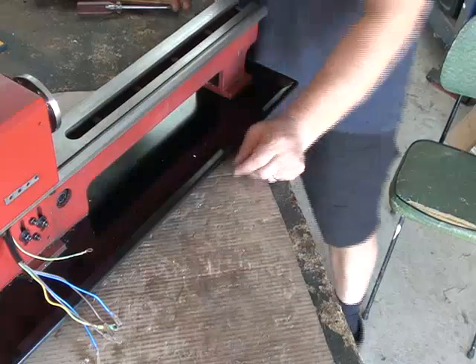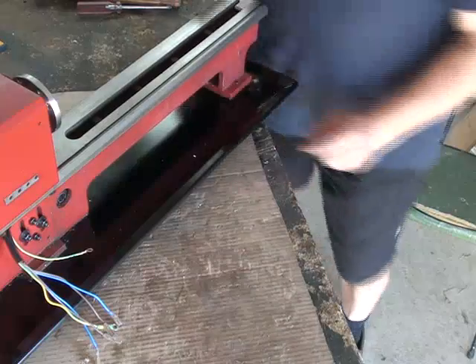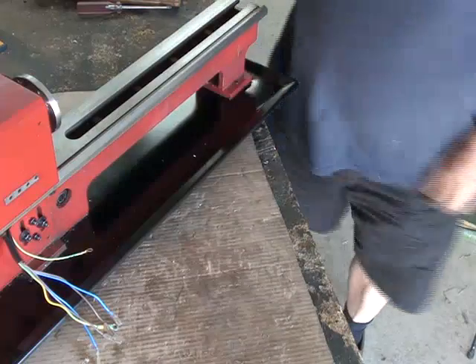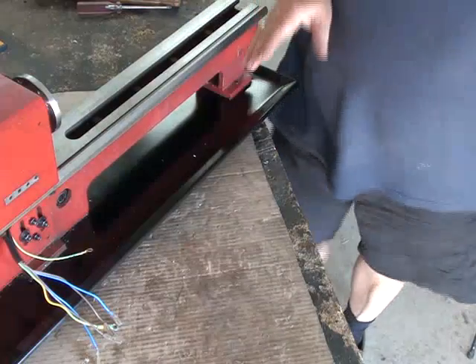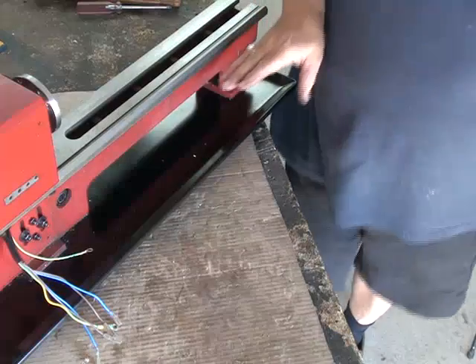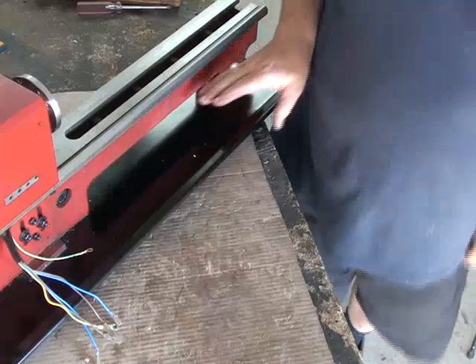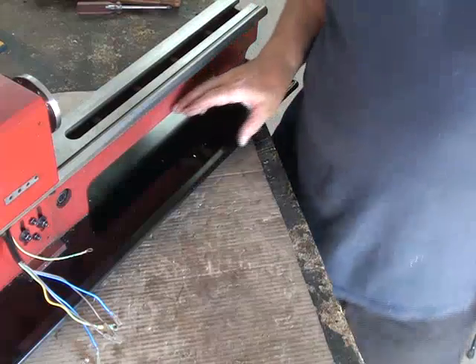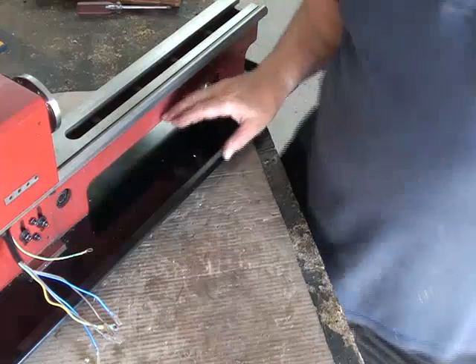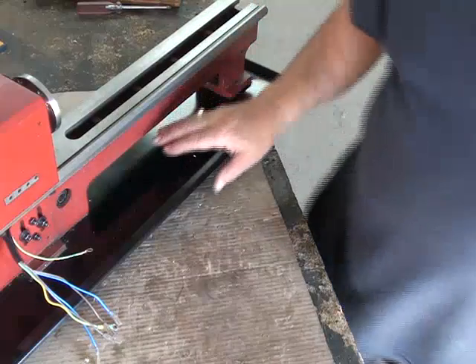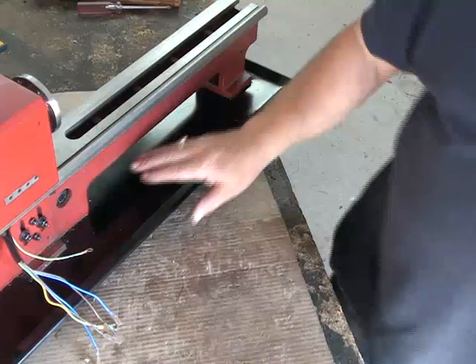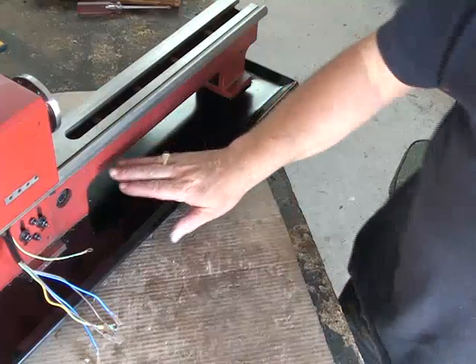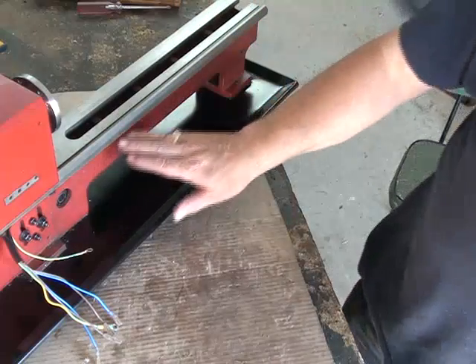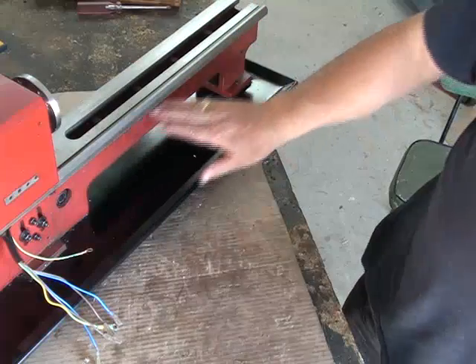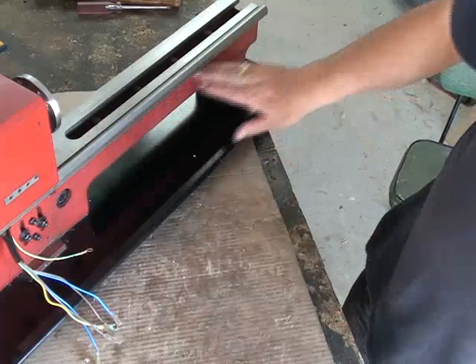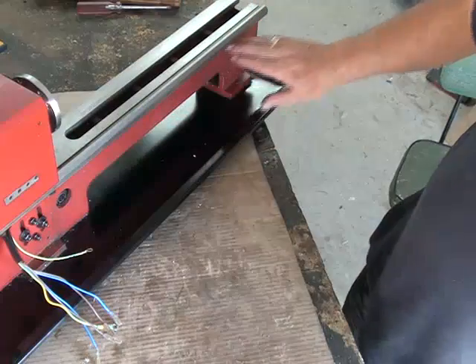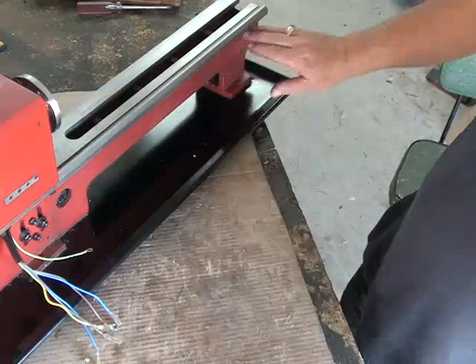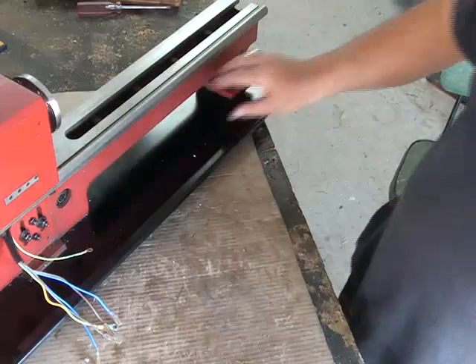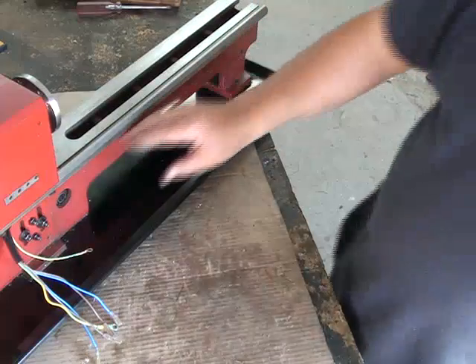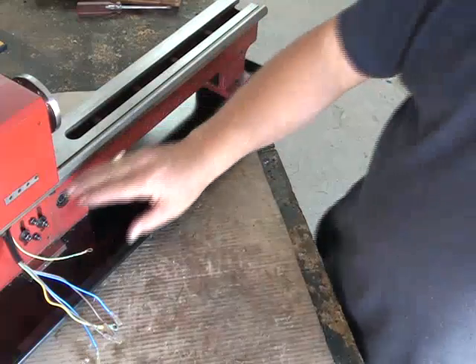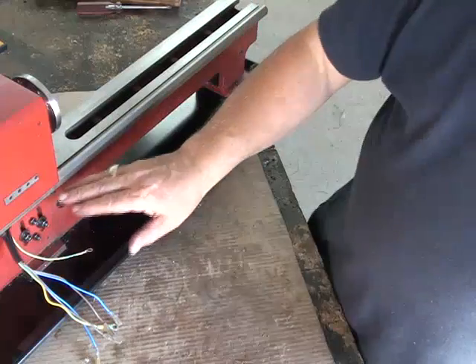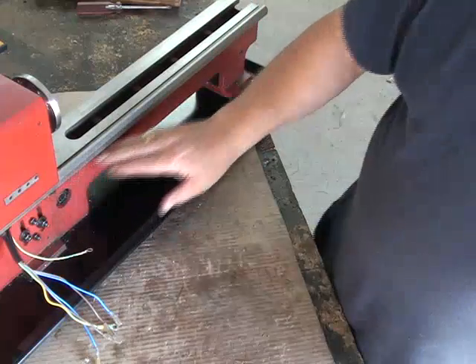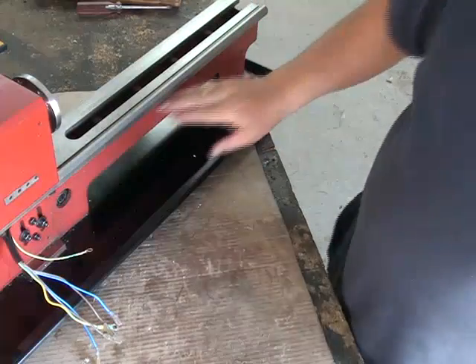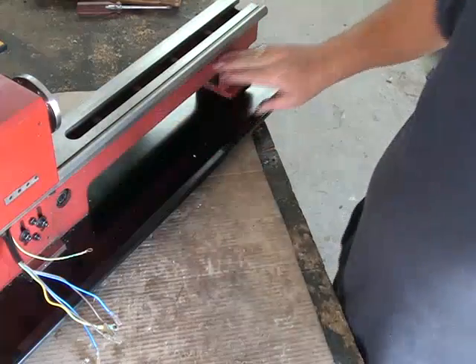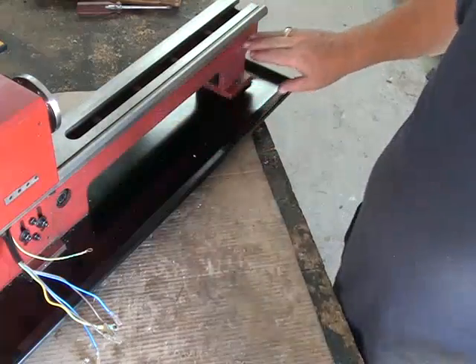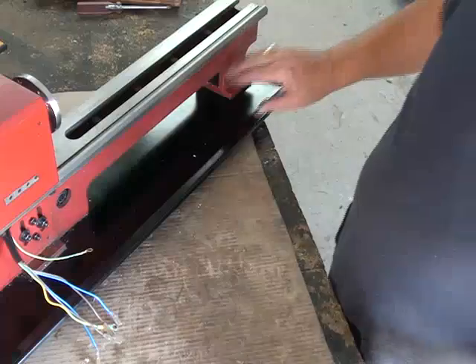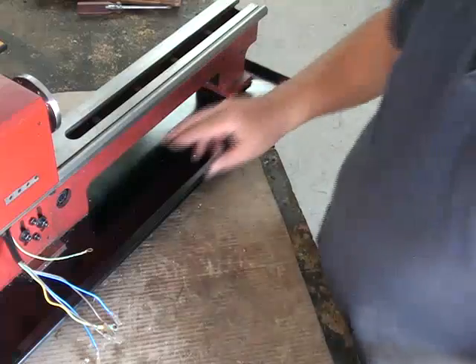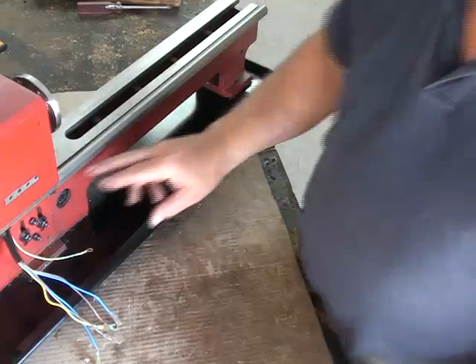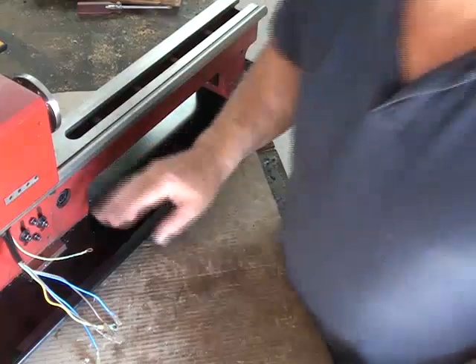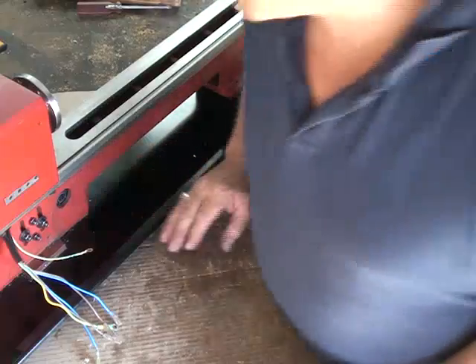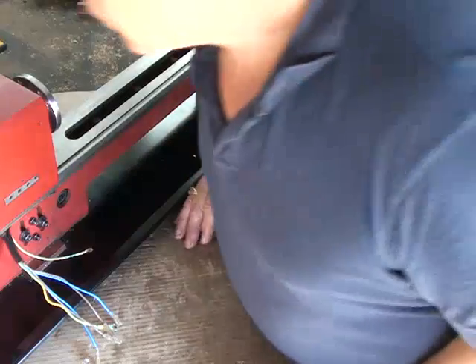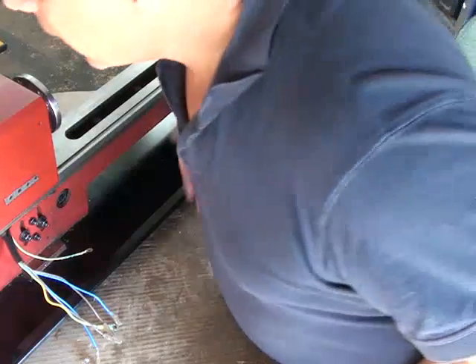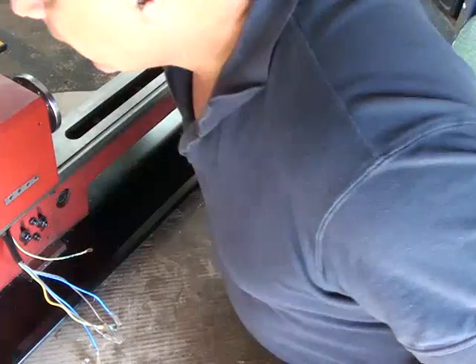The next part of the reassembly is the long shaft that goes along here.